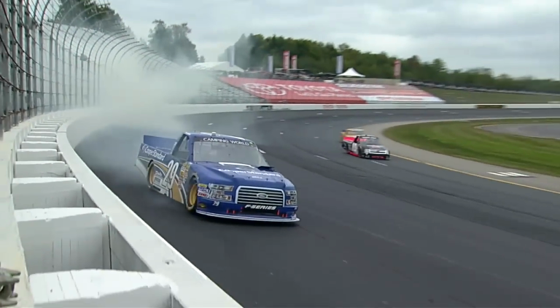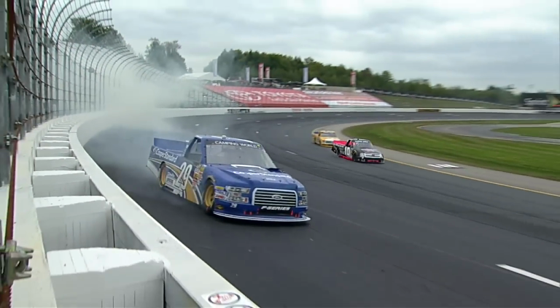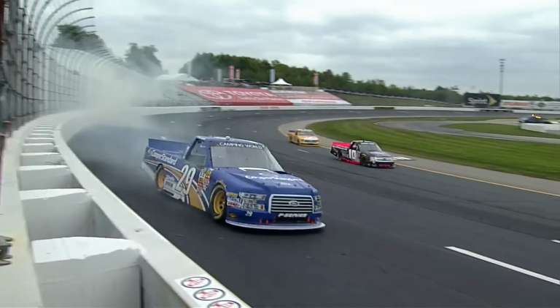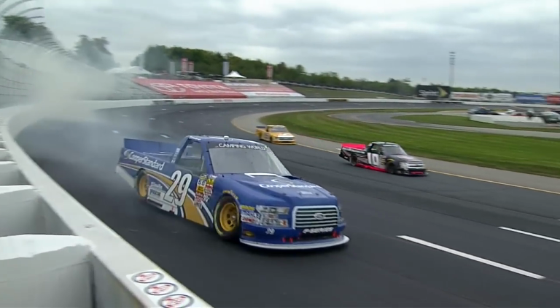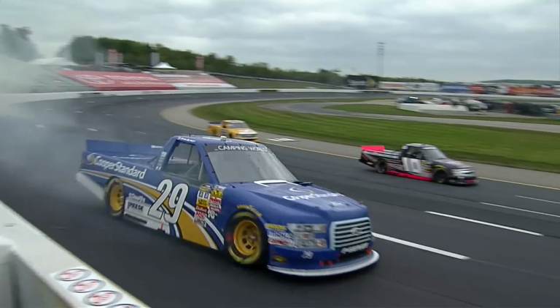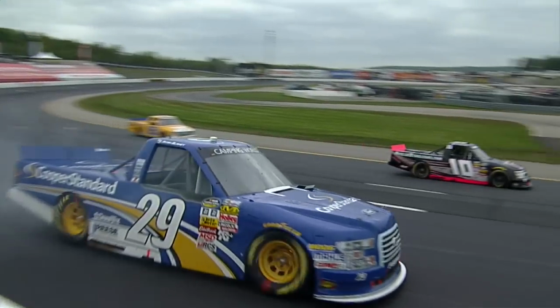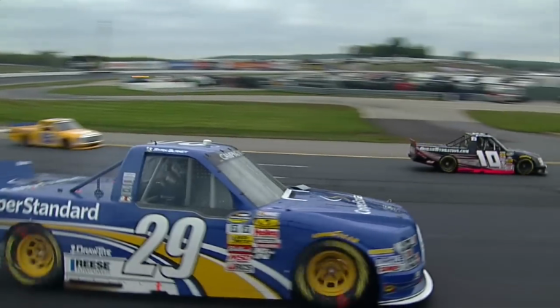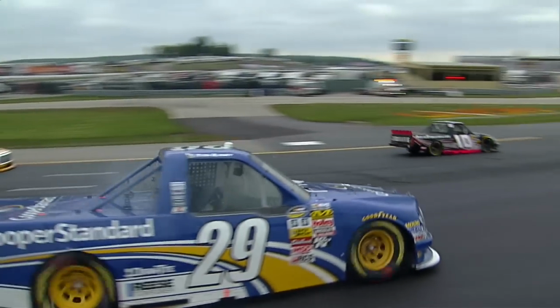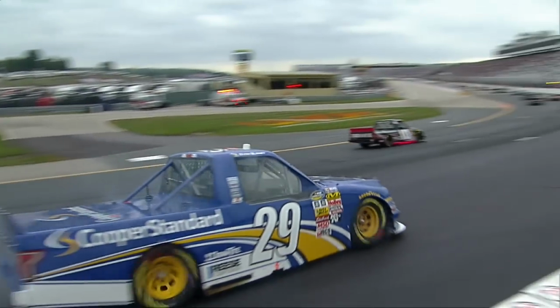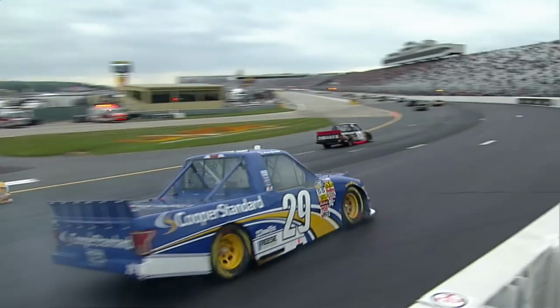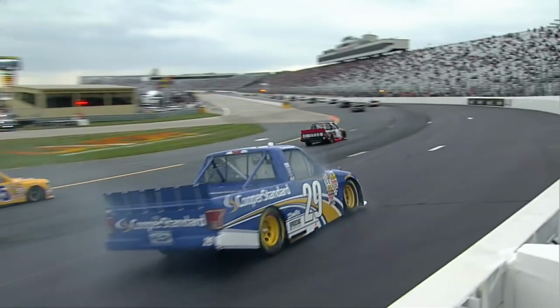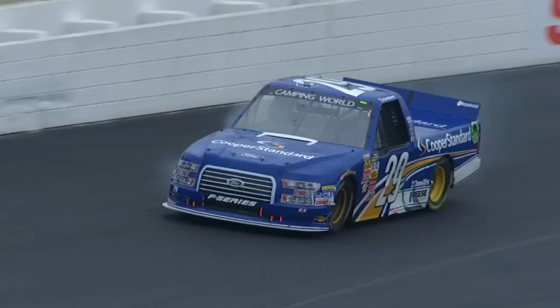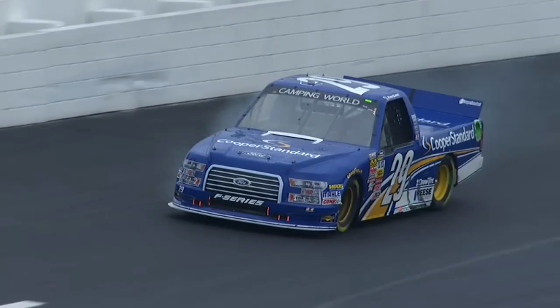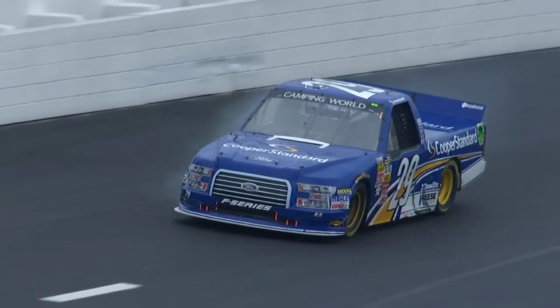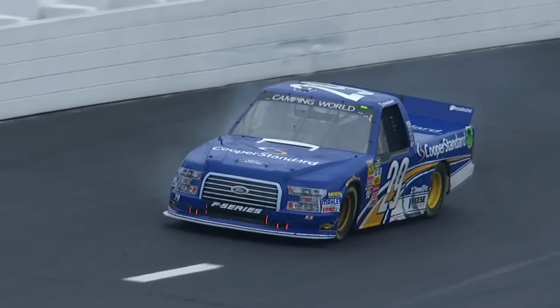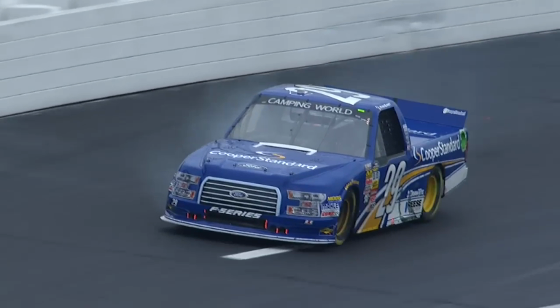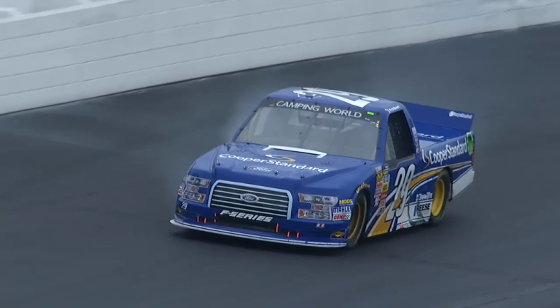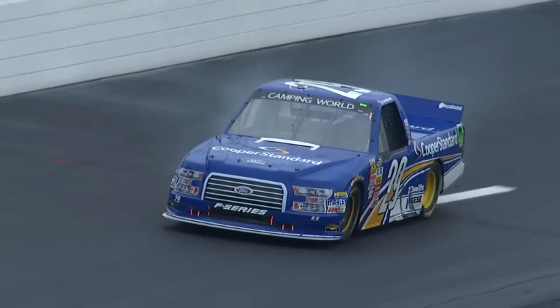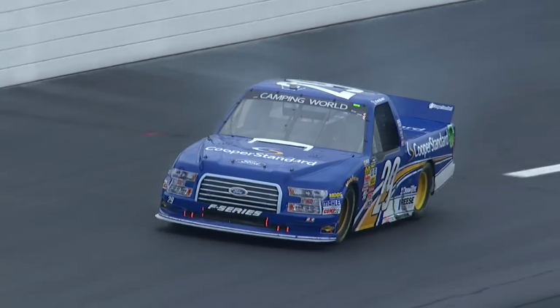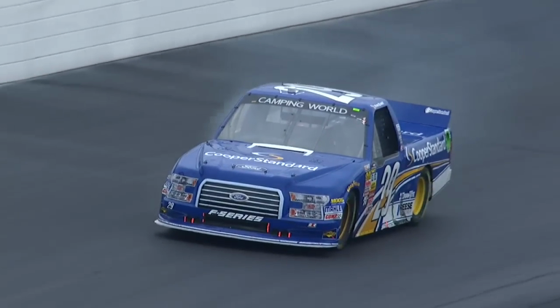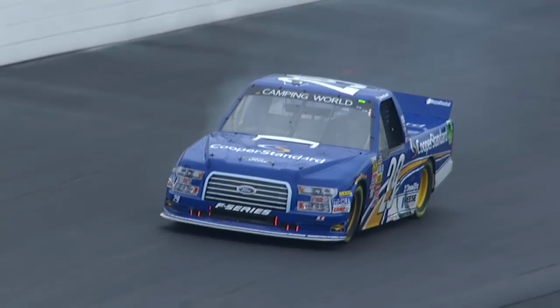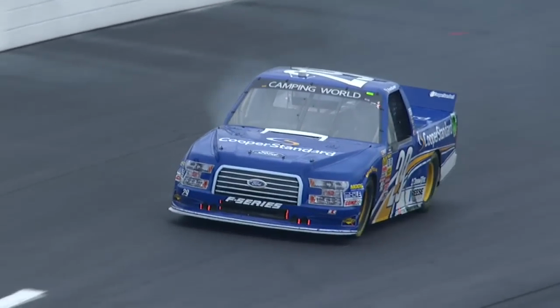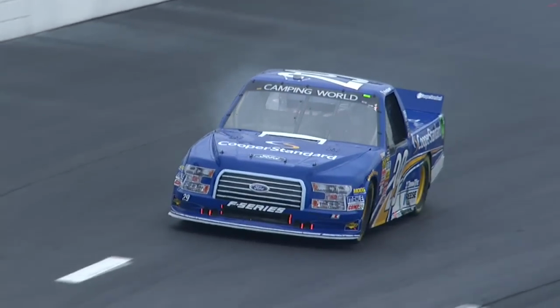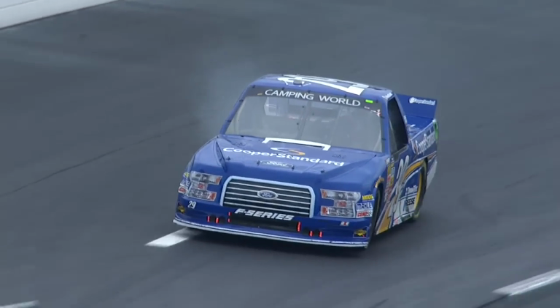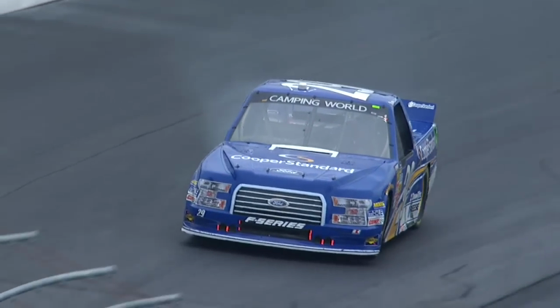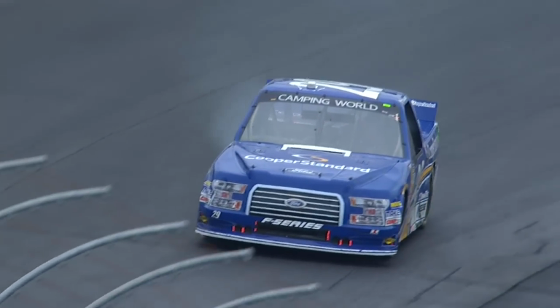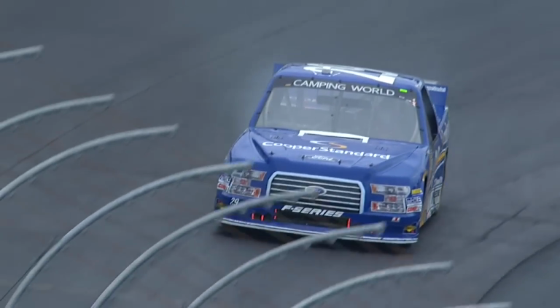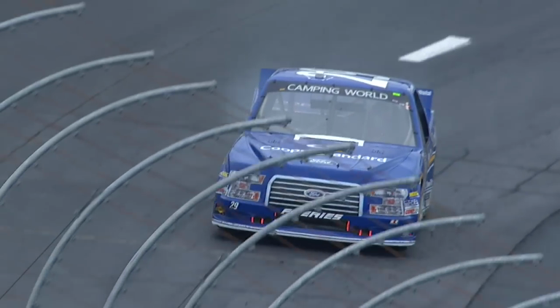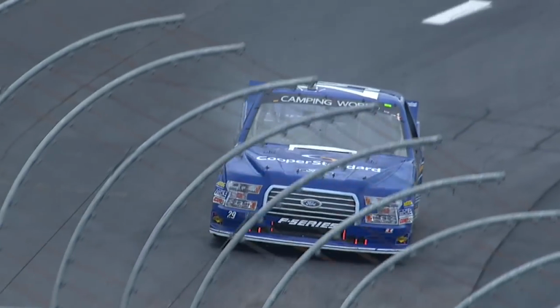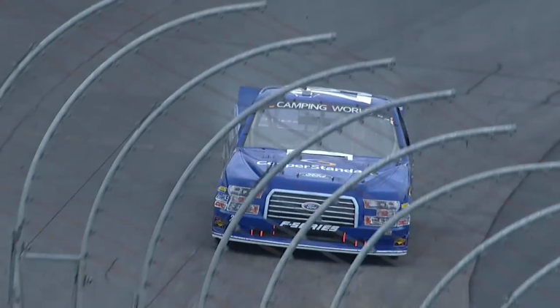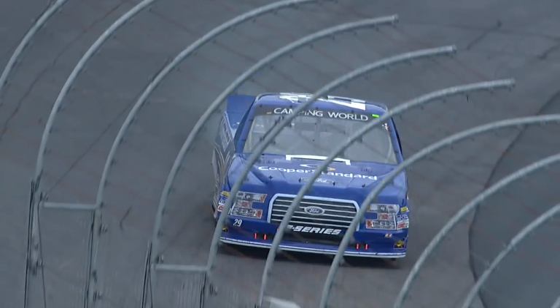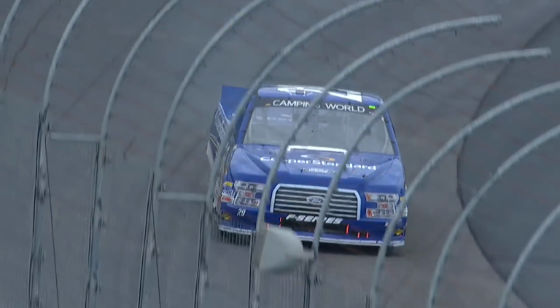We didn't hit anything. We need tires, though. Need tires? Talk to us. You didn't hit anything, right? Fourth caution.